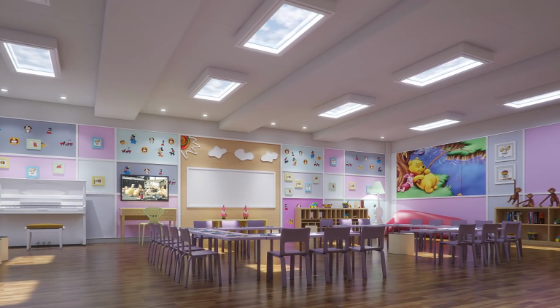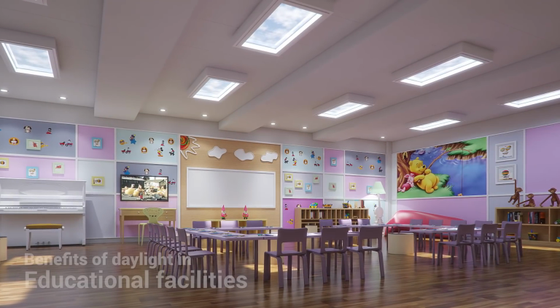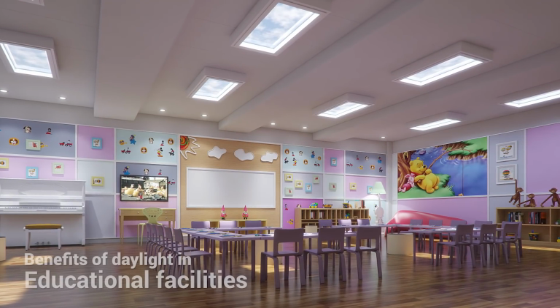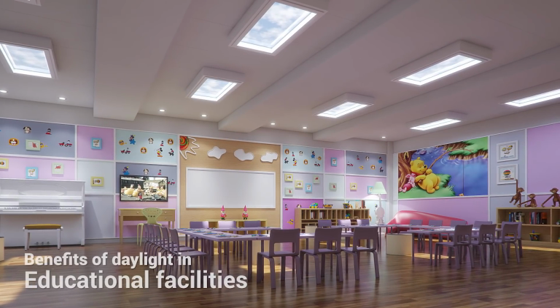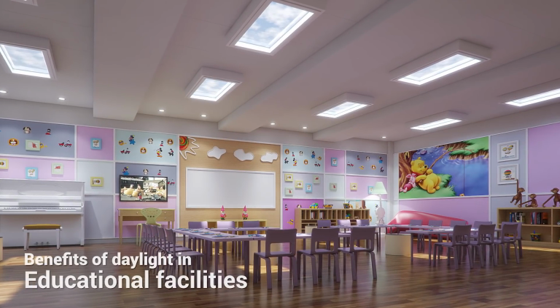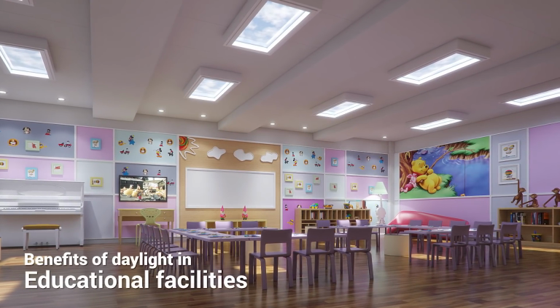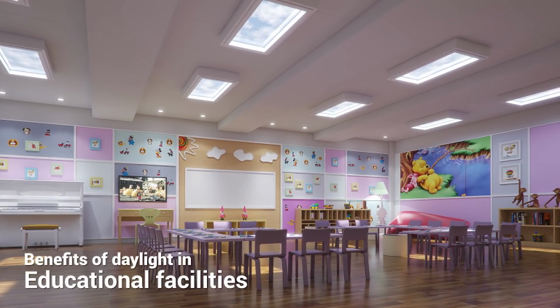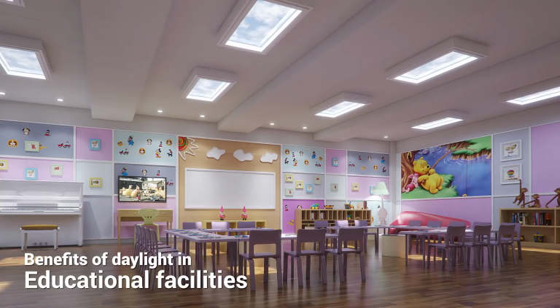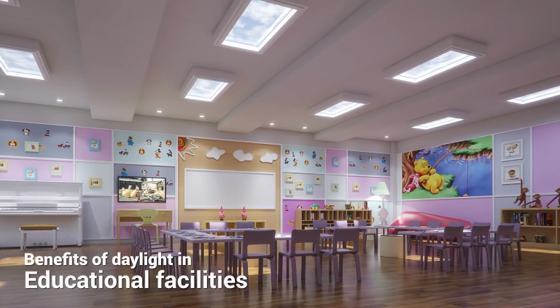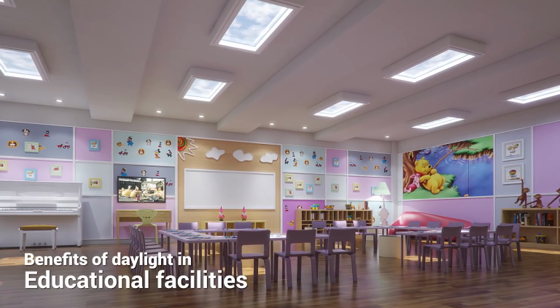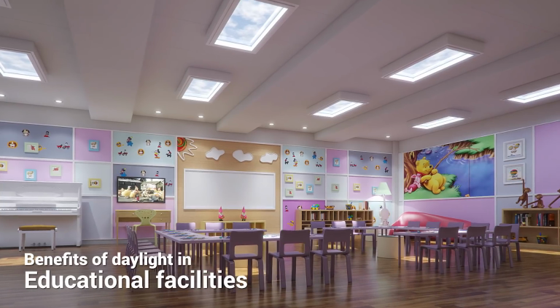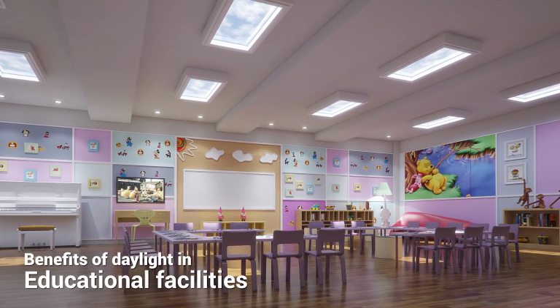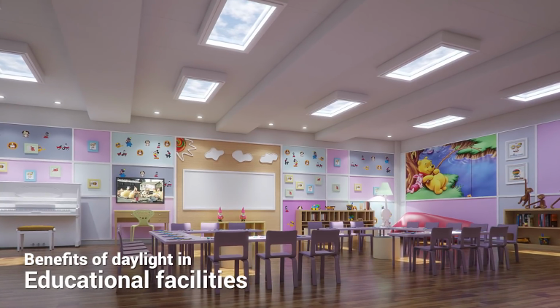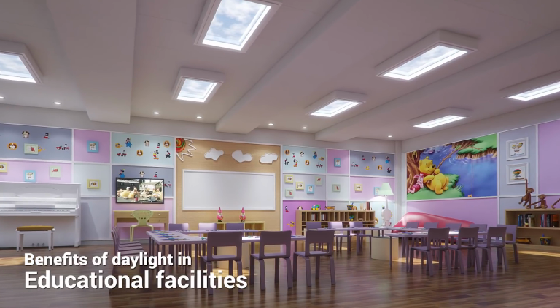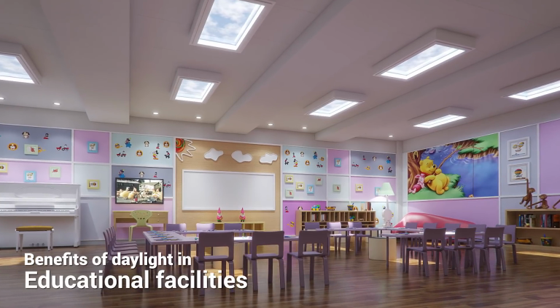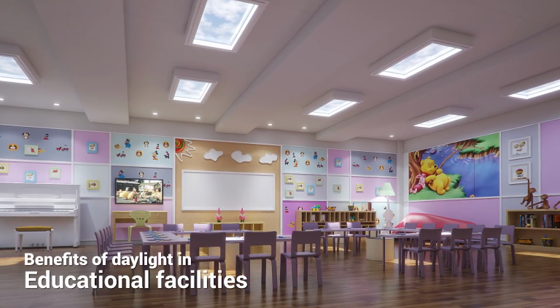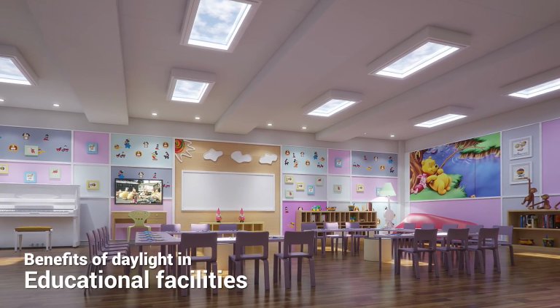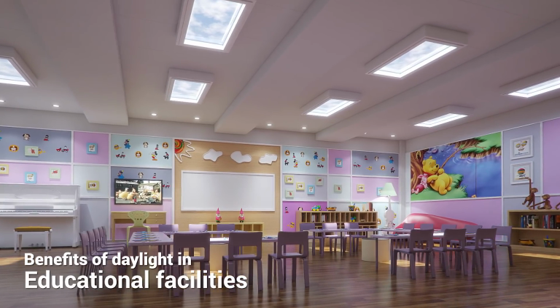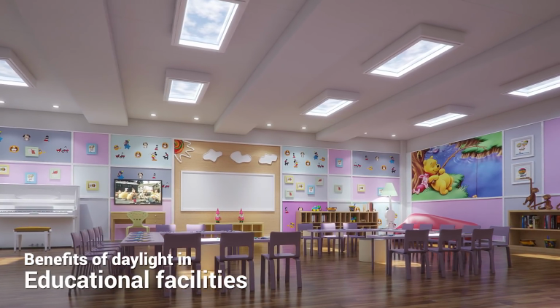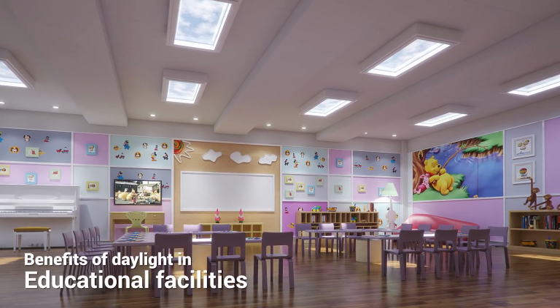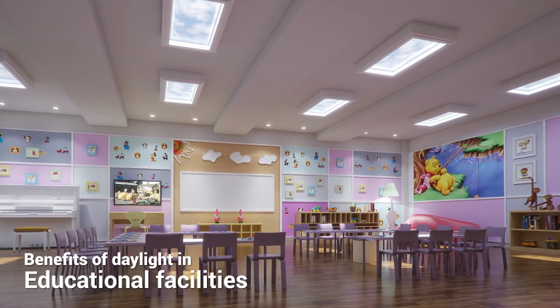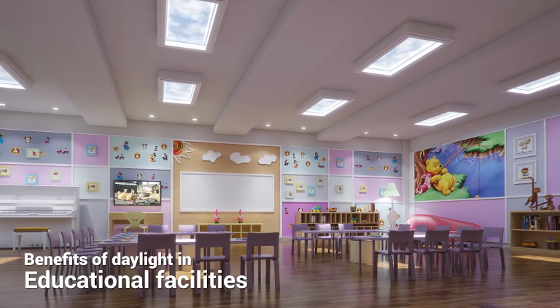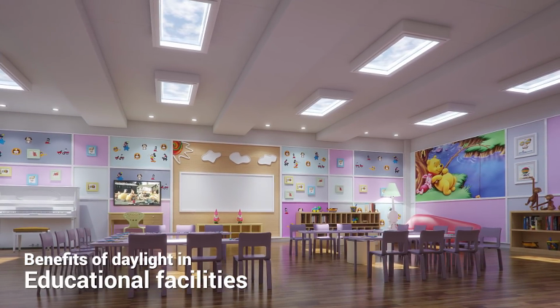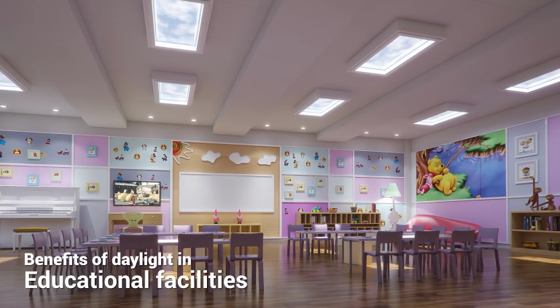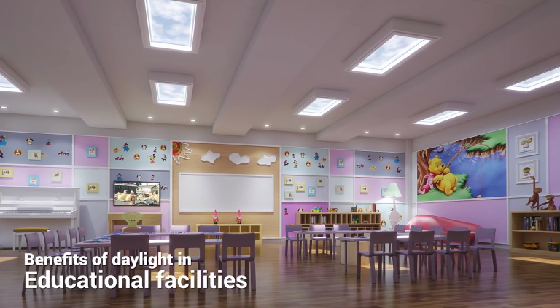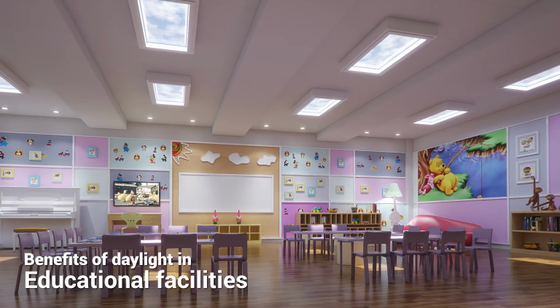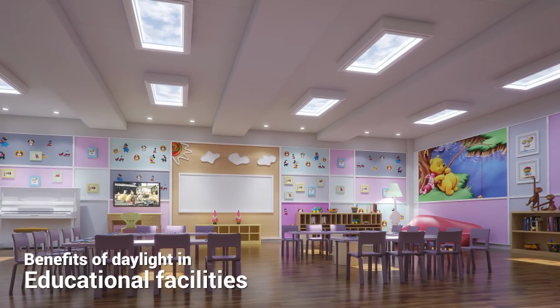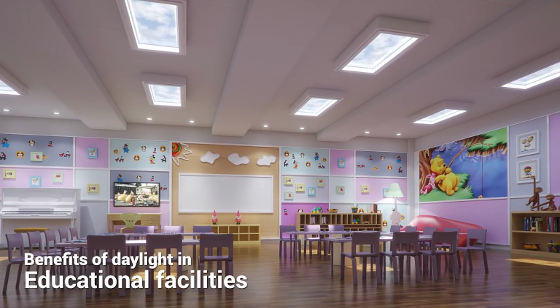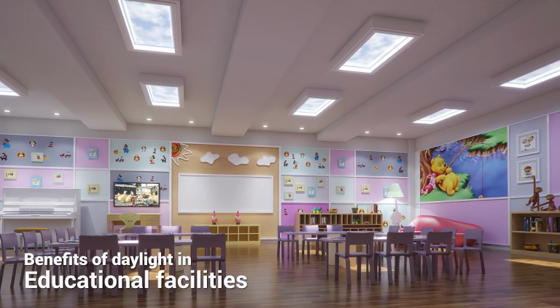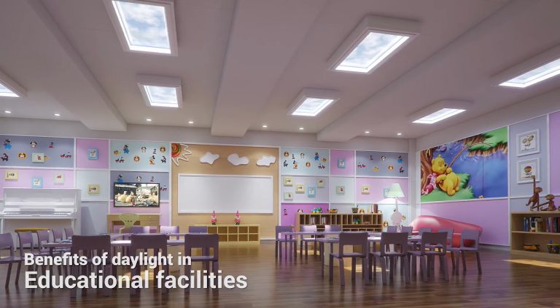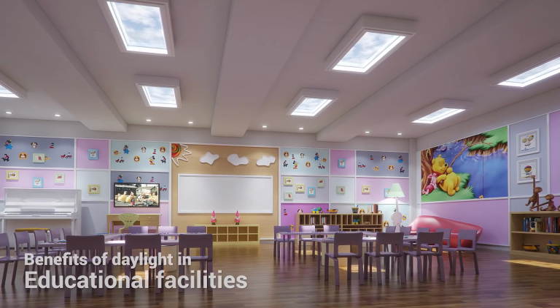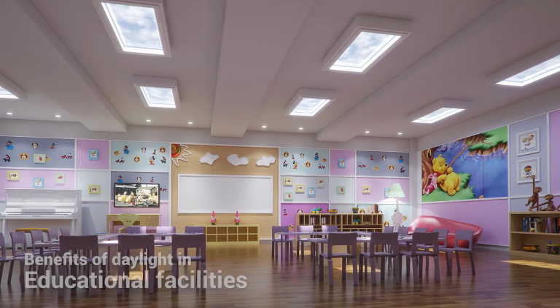Lighting in classrooms plays a significant role in students' achievements, as daylight improves test scores and reduces off-task behaviour.